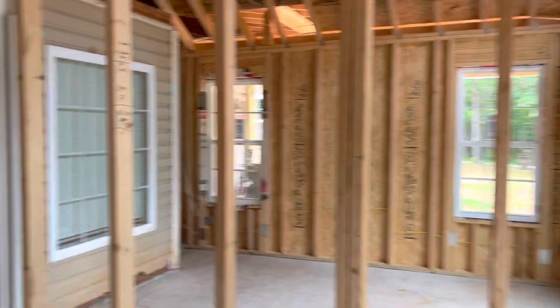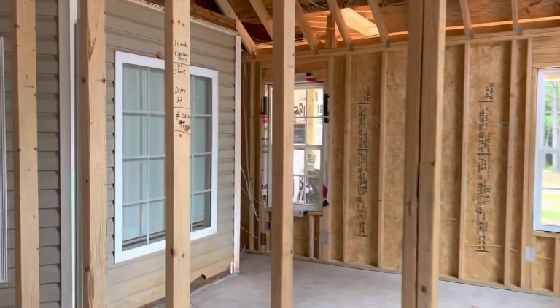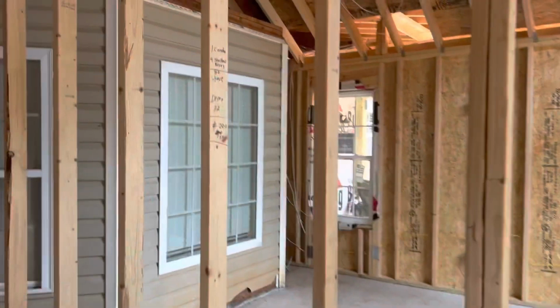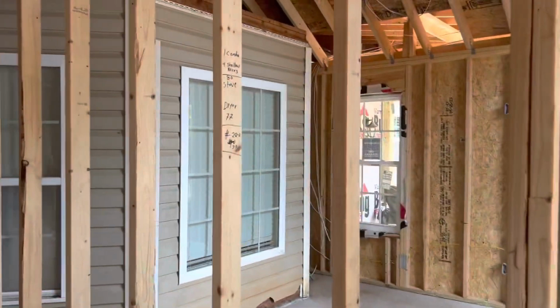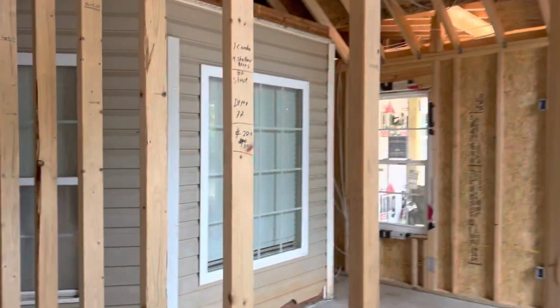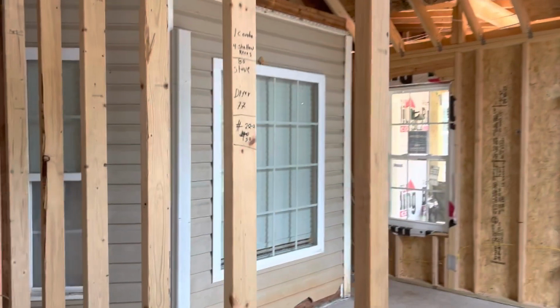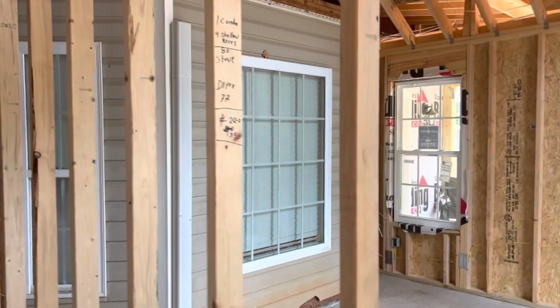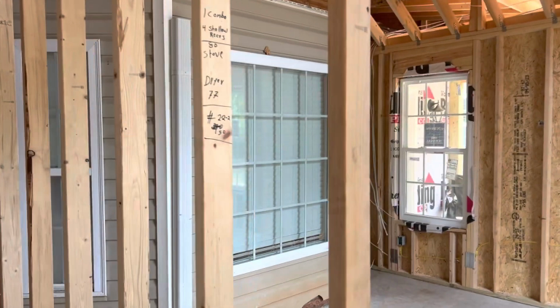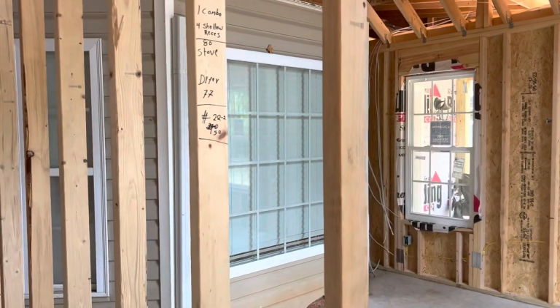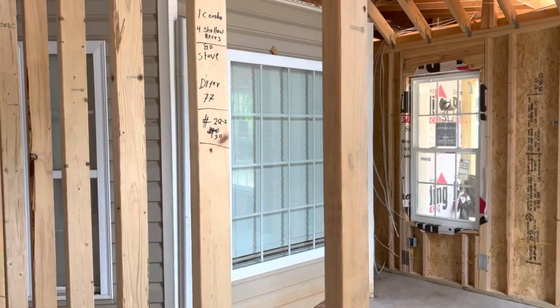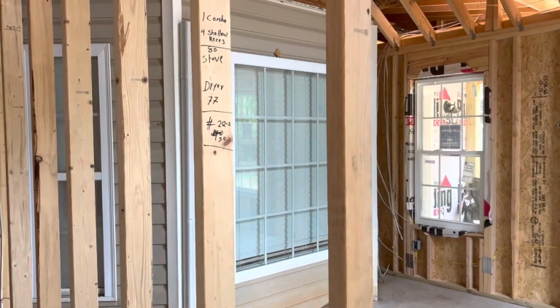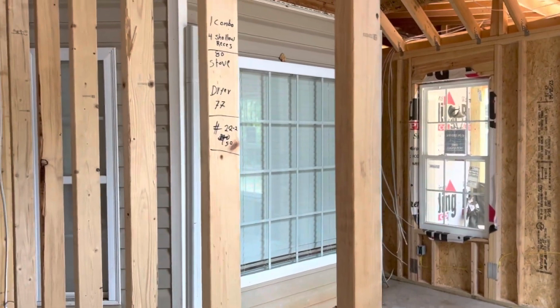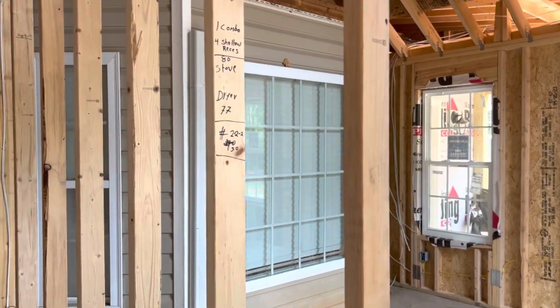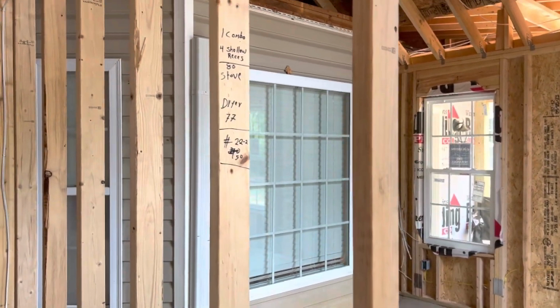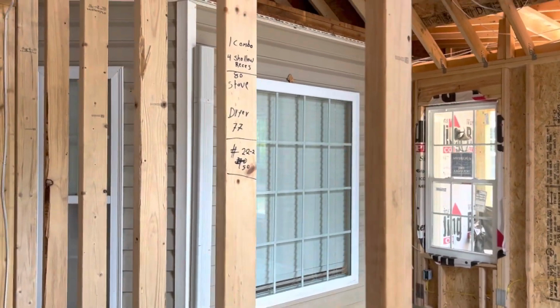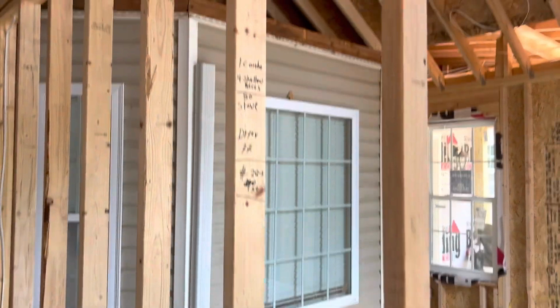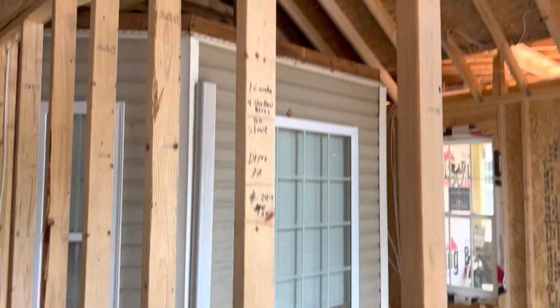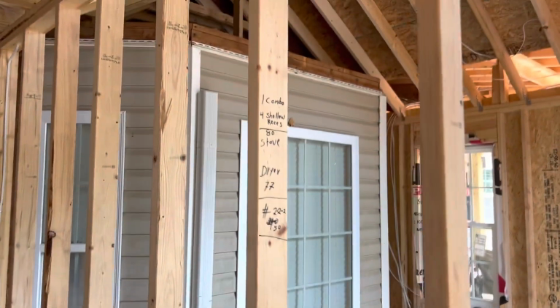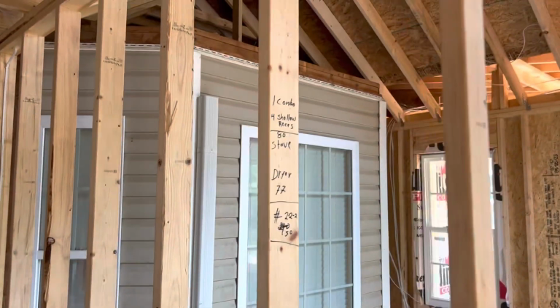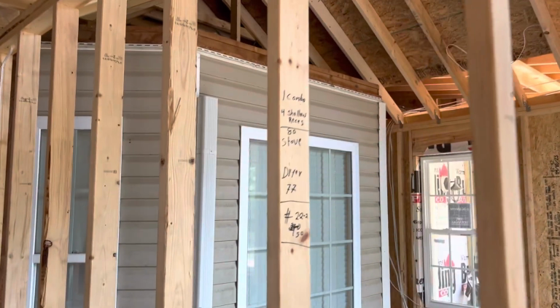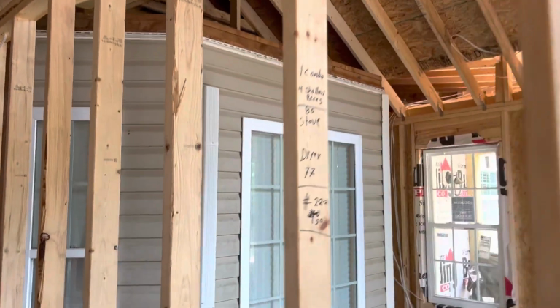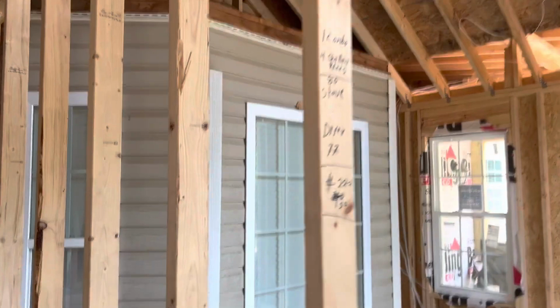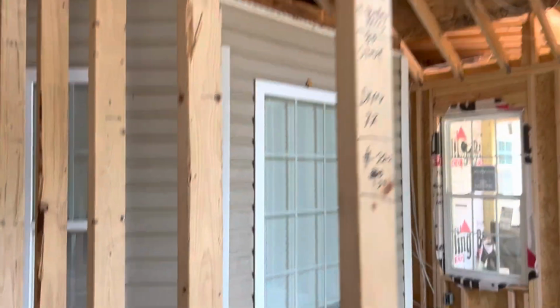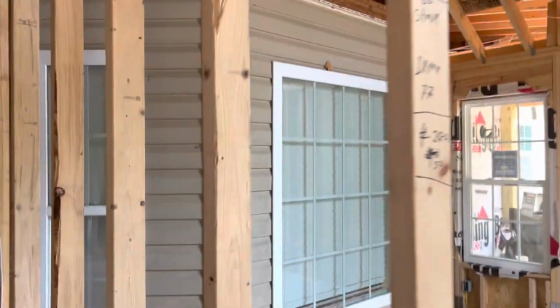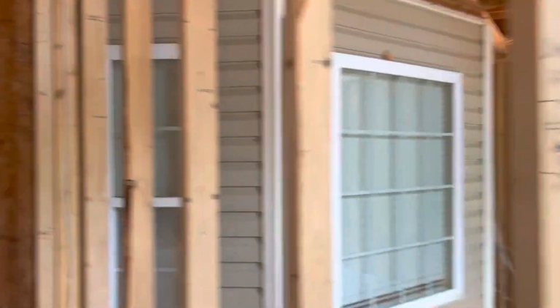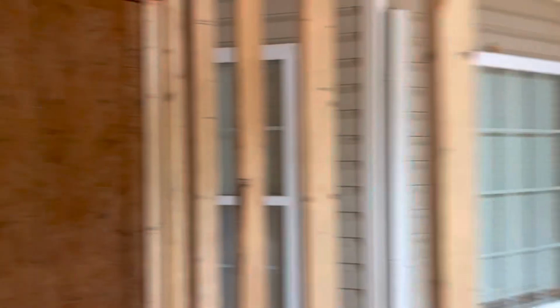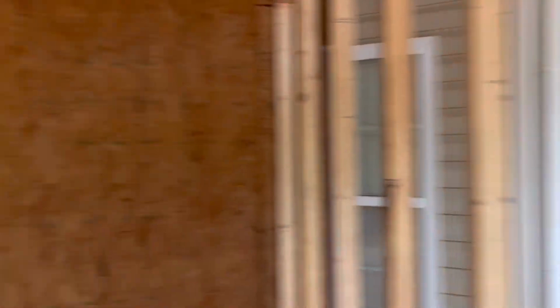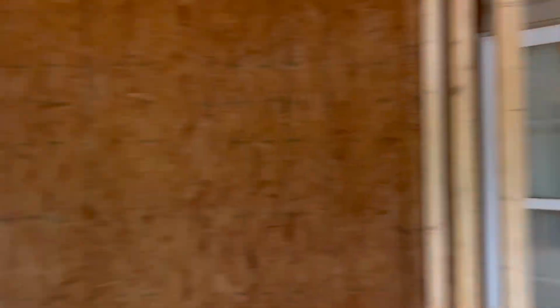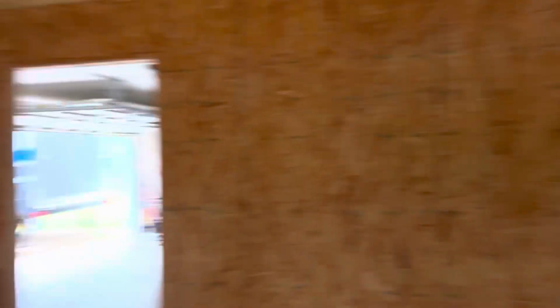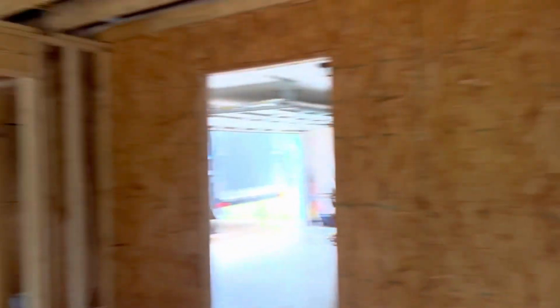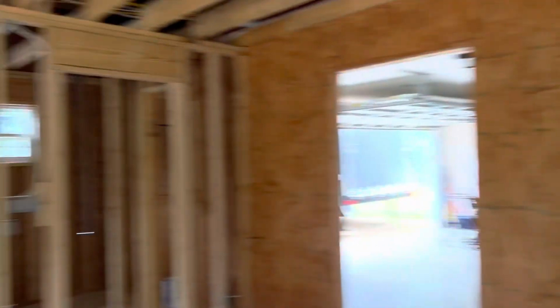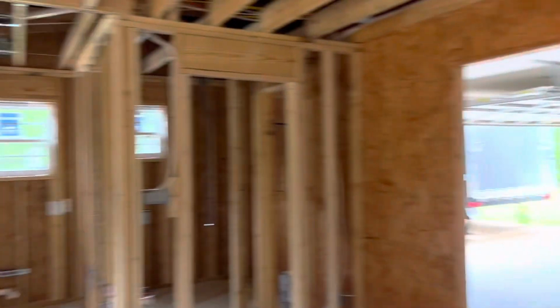House is secure. We can remove the bay window and turn it into our cased opening. And that's it.